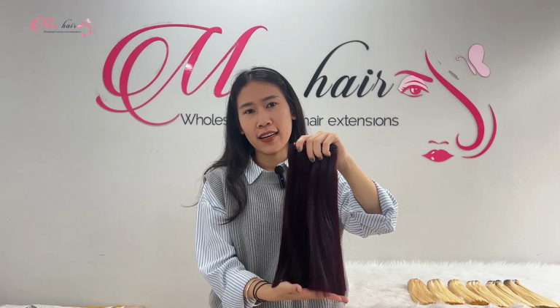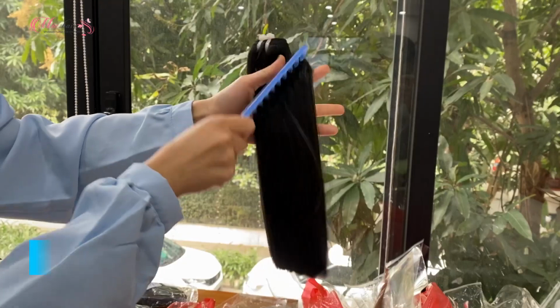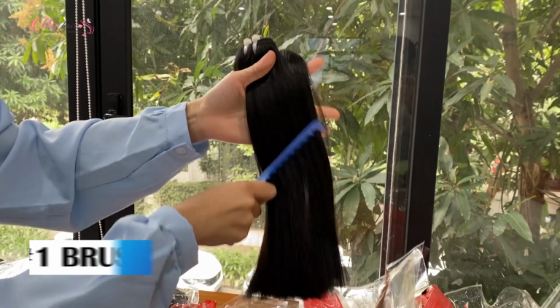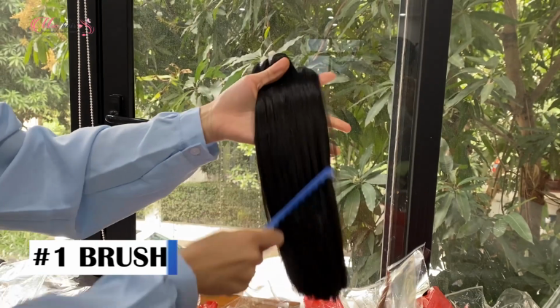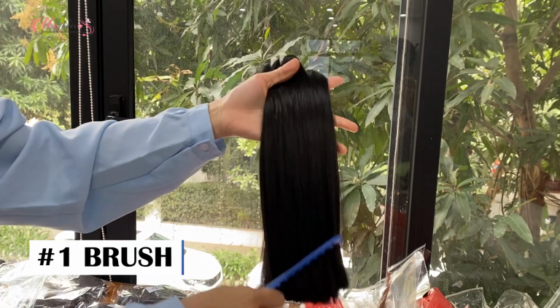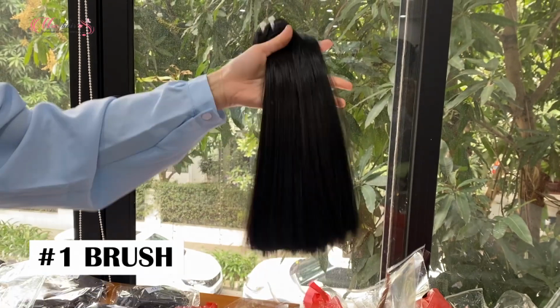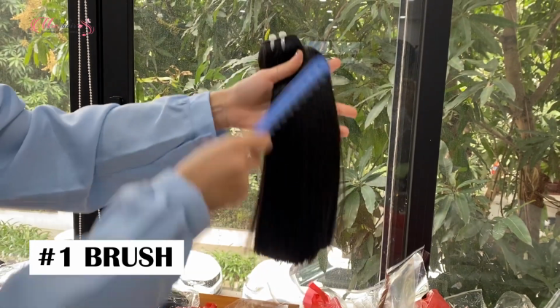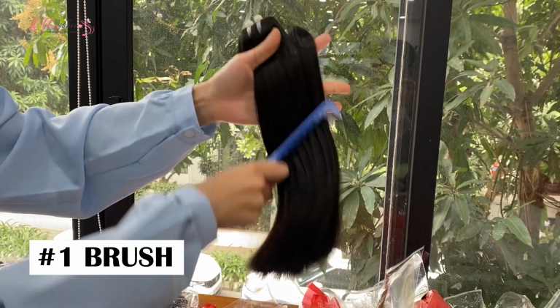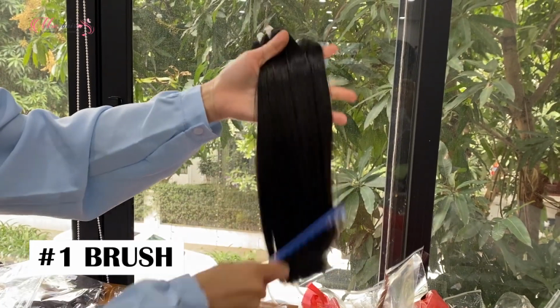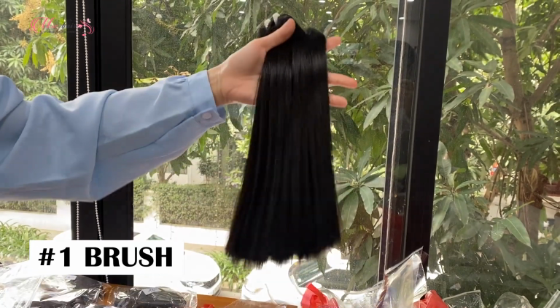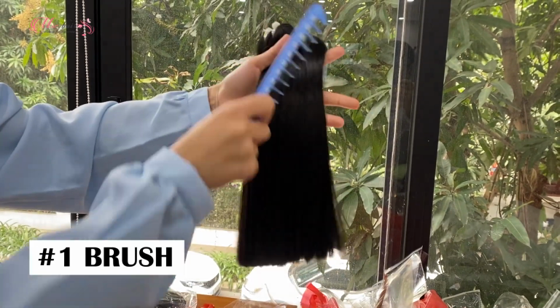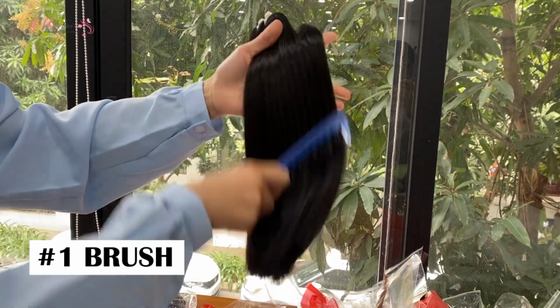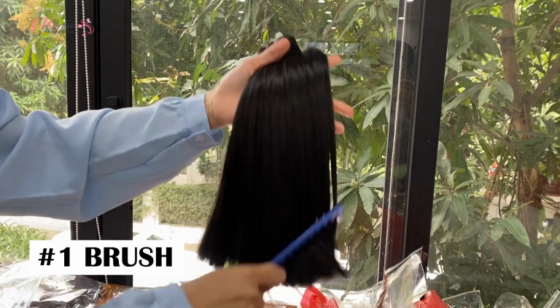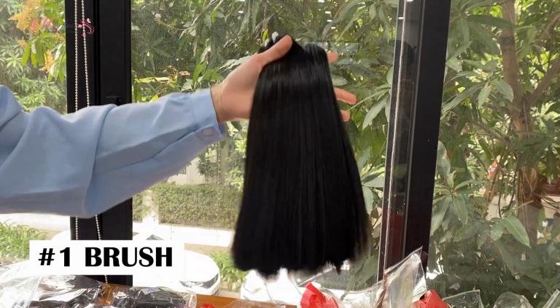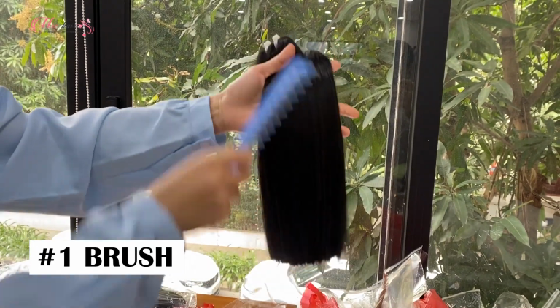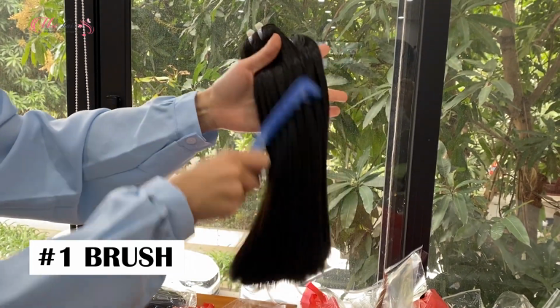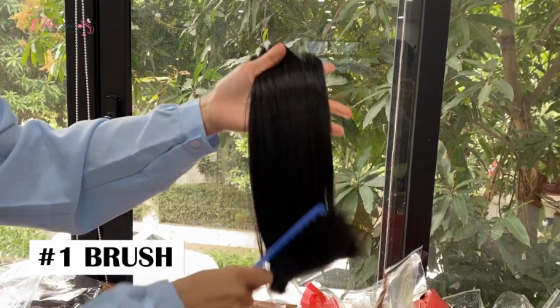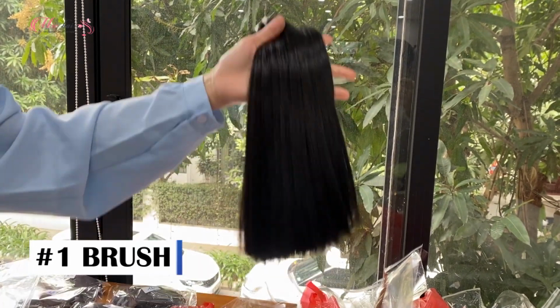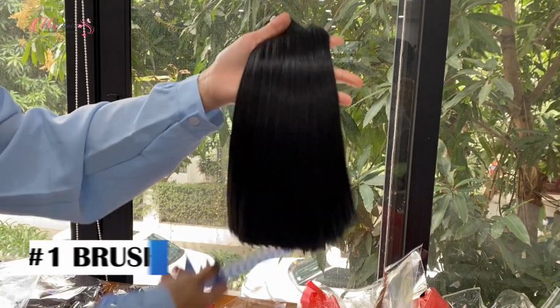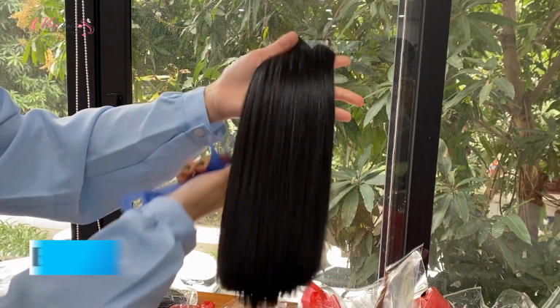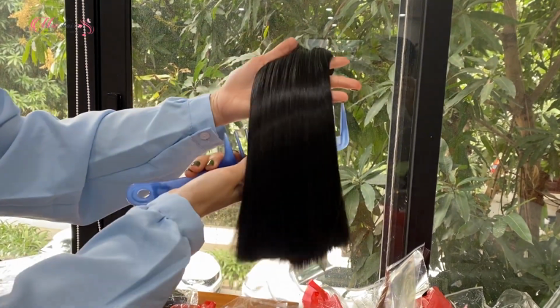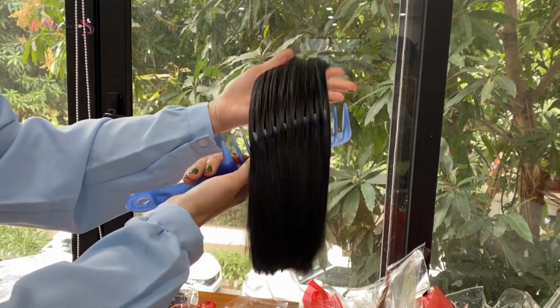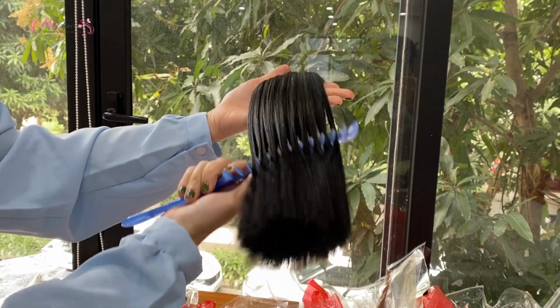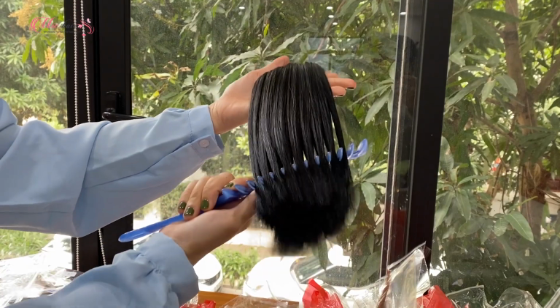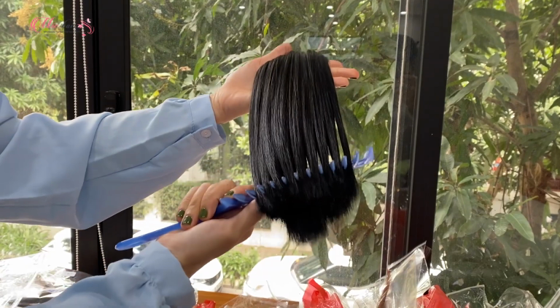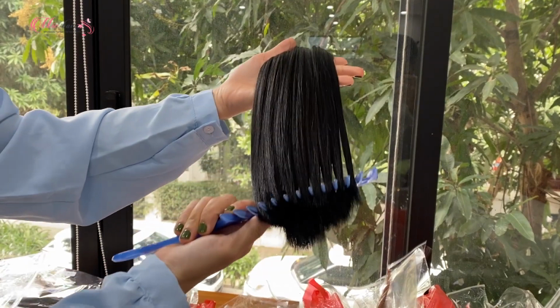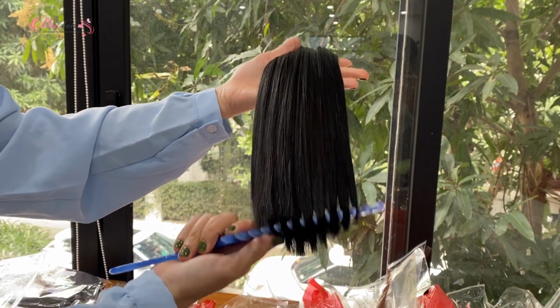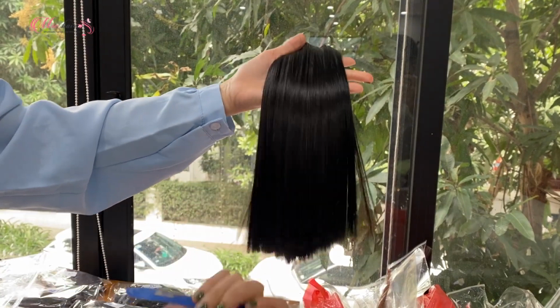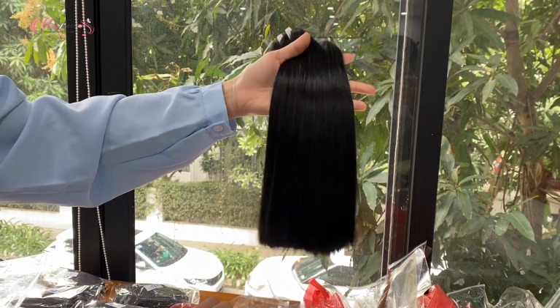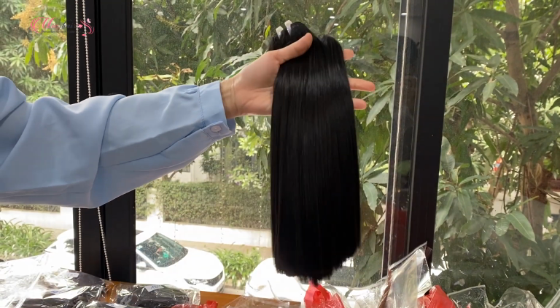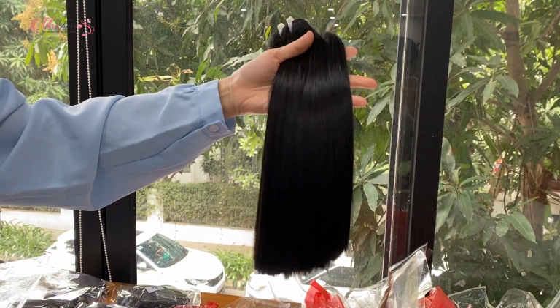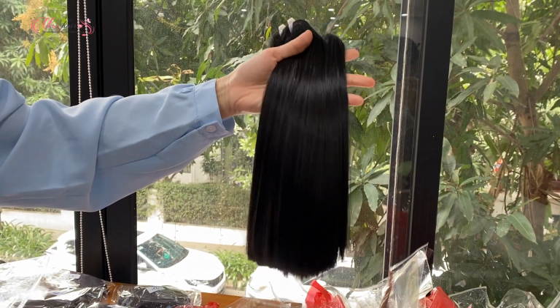Before washing, you need to brush the hair extensions thoroughly to remove any knots or tangles.